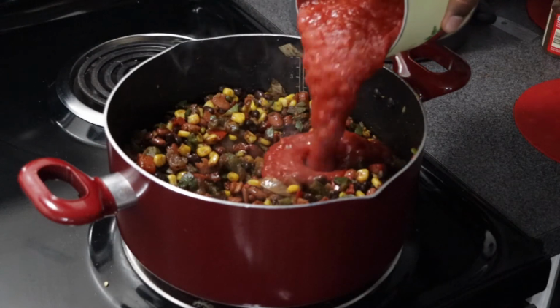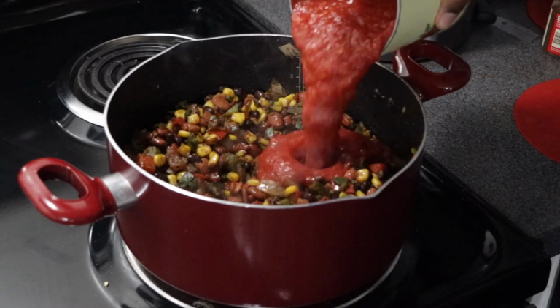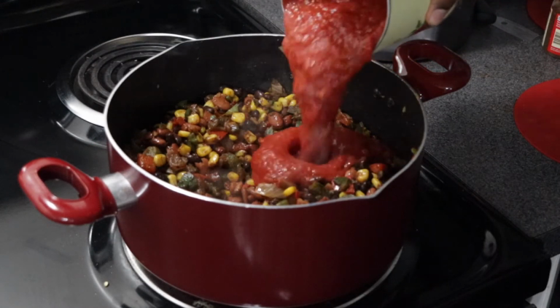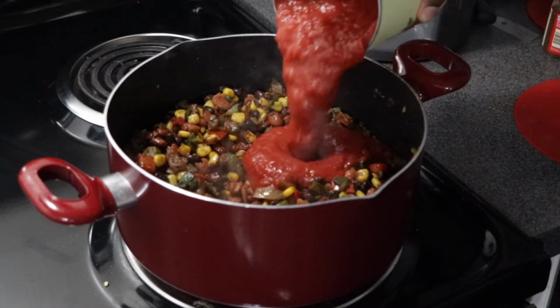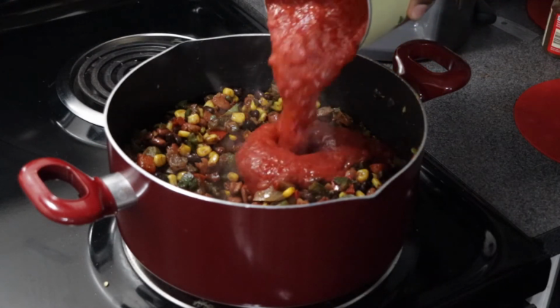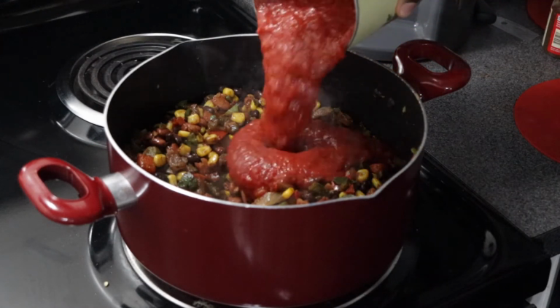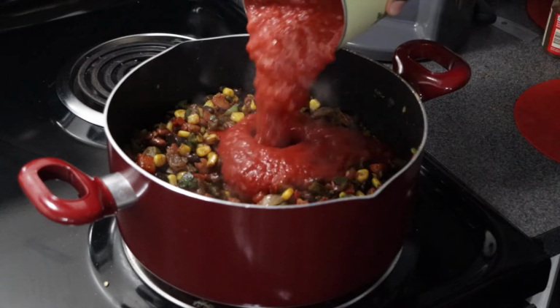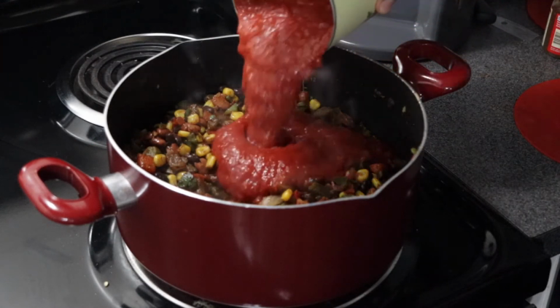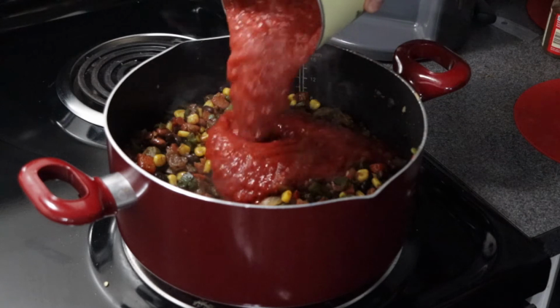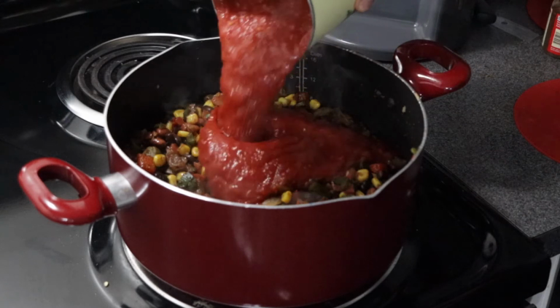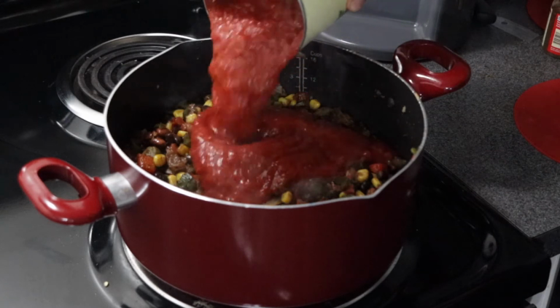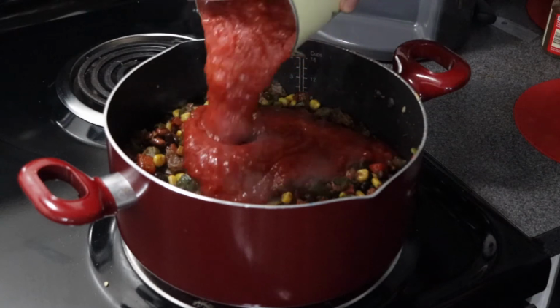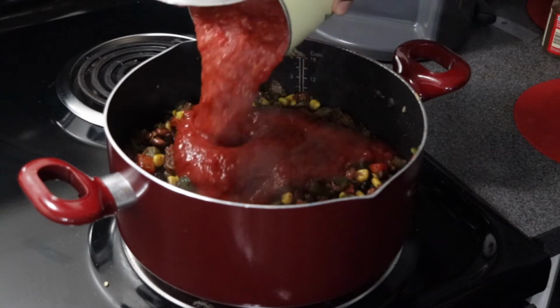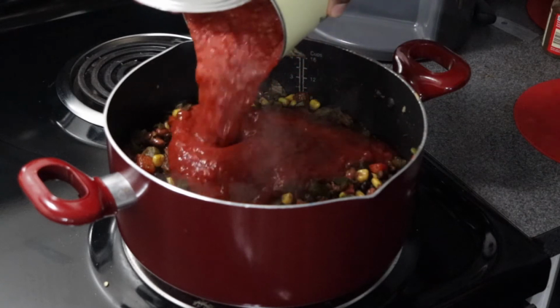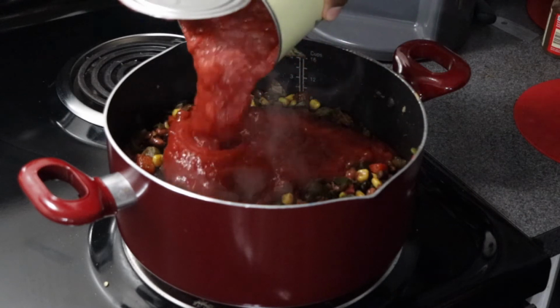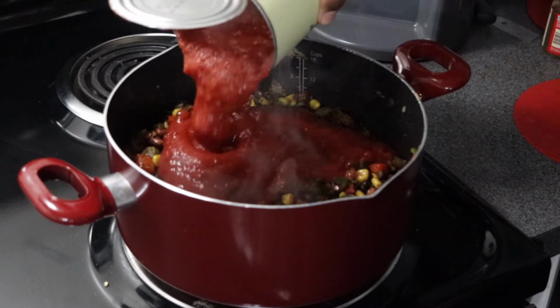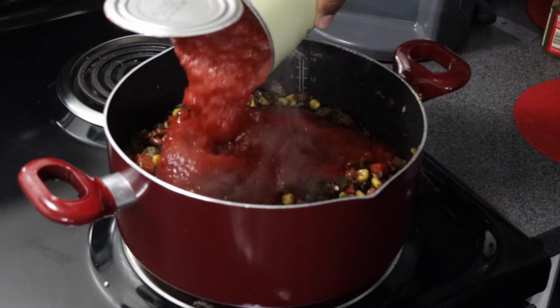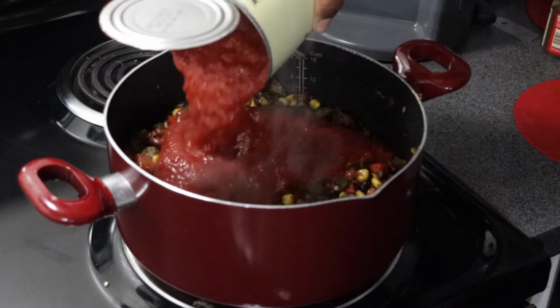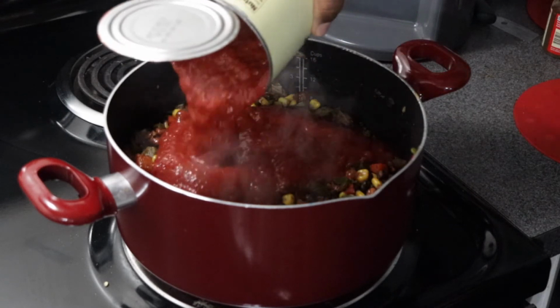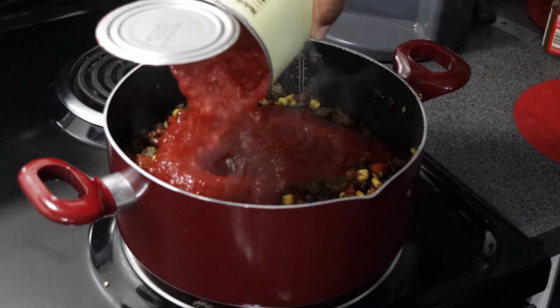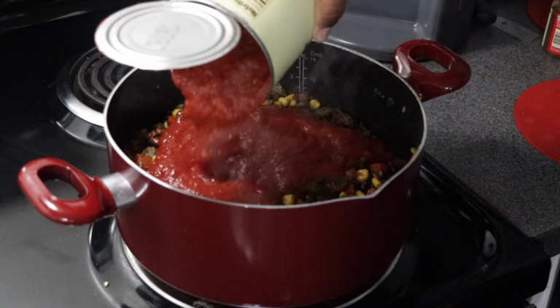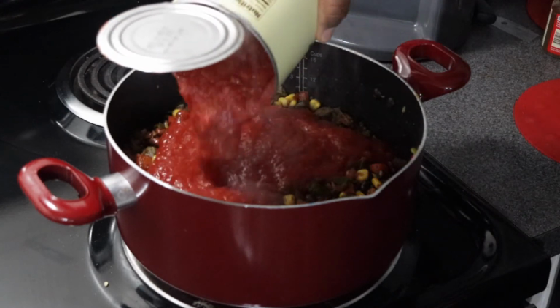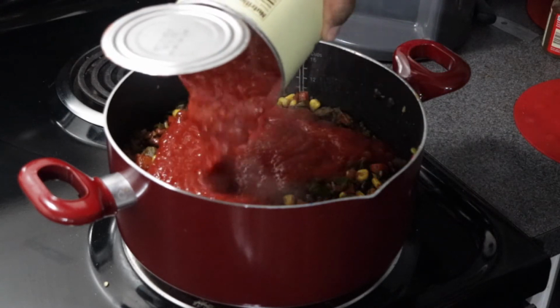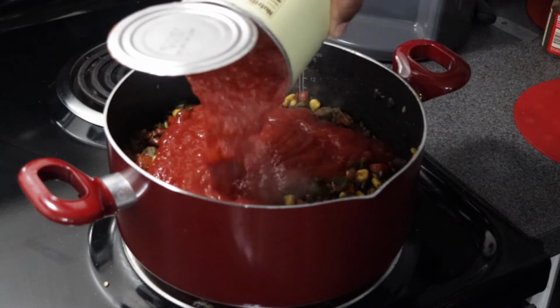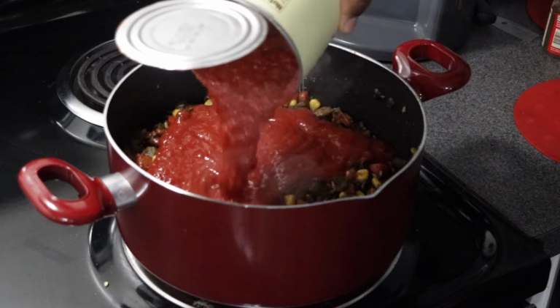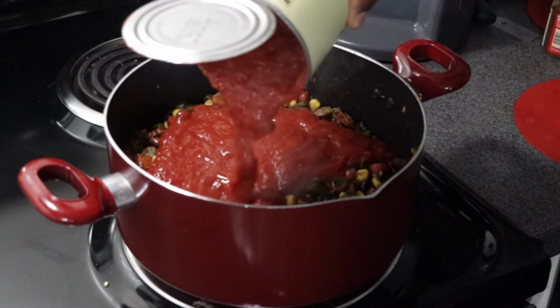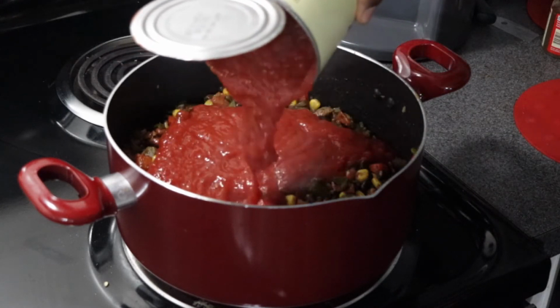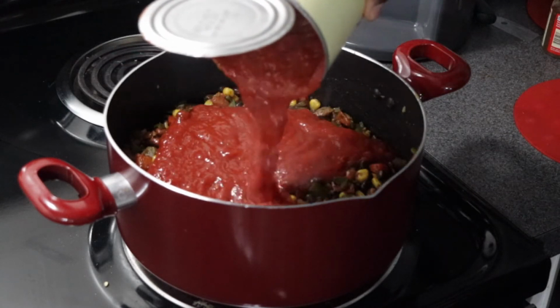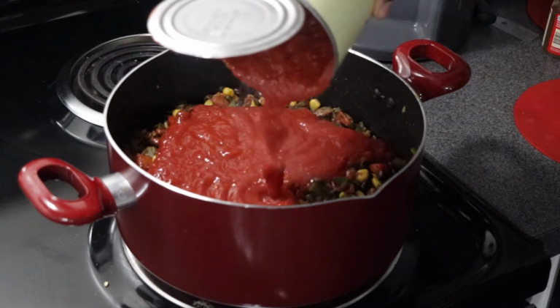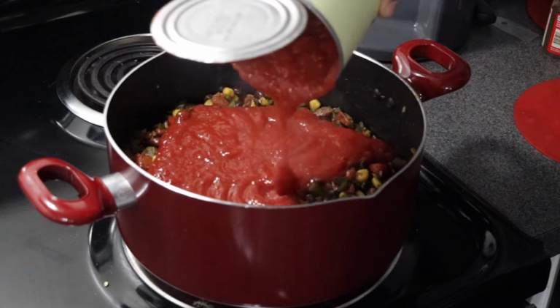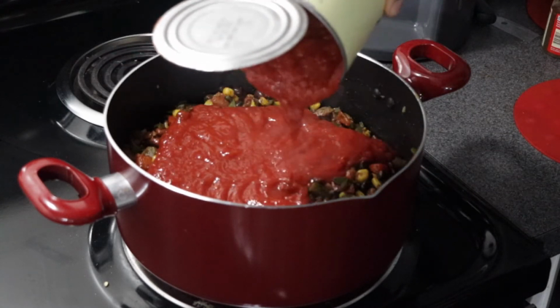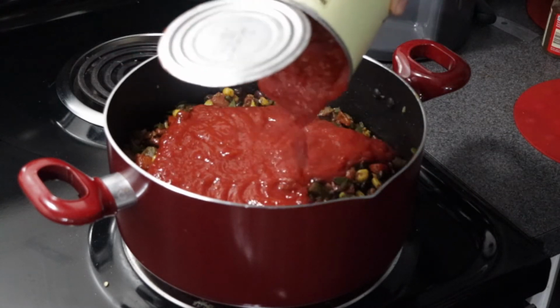Now I am adding in one can of crushed tomatoes into the pot and we're just gonna let it hustle and flow.